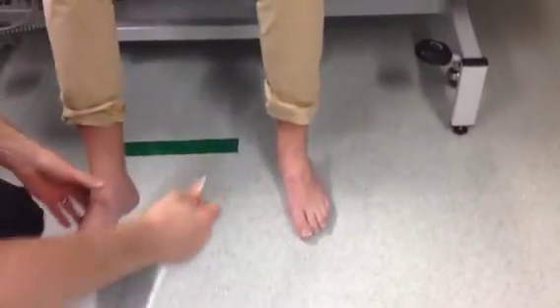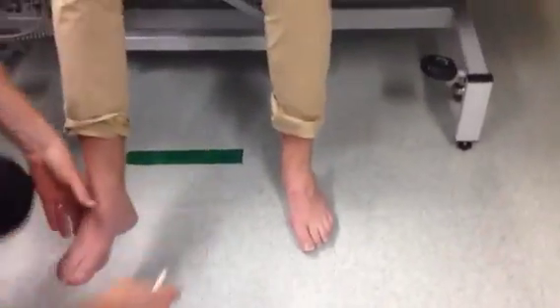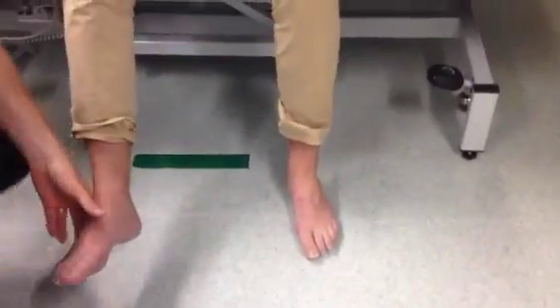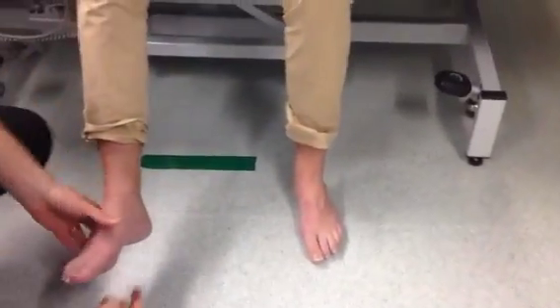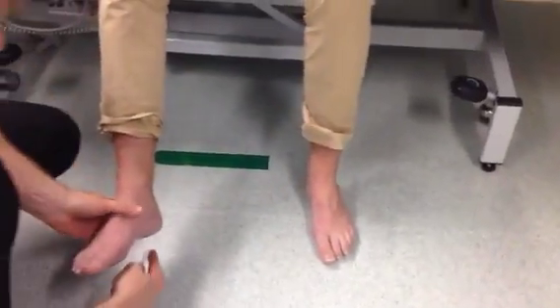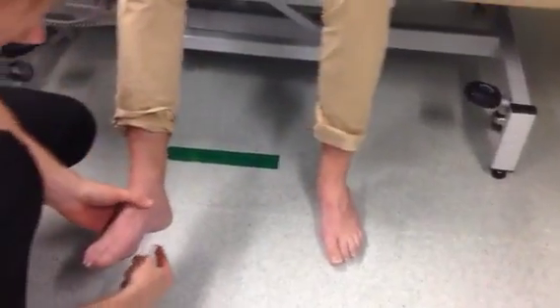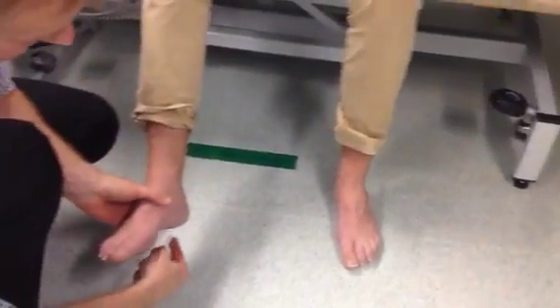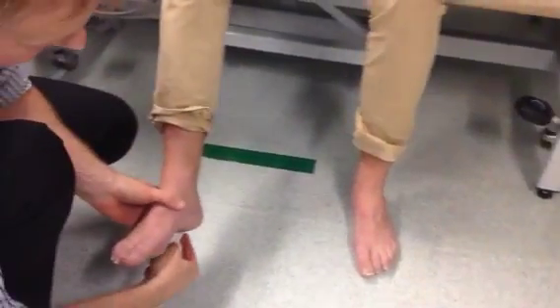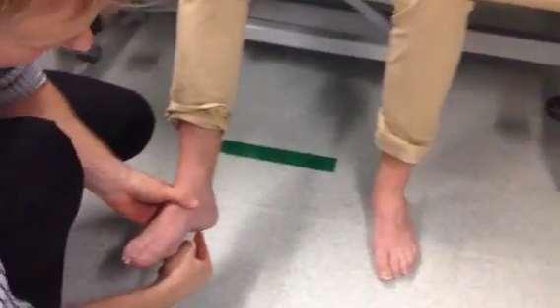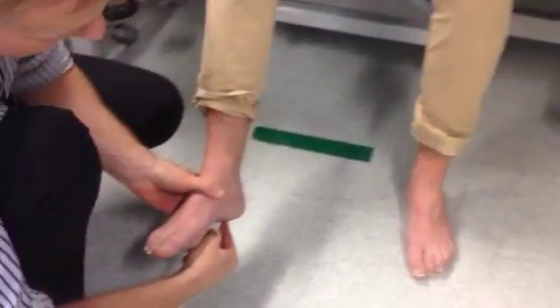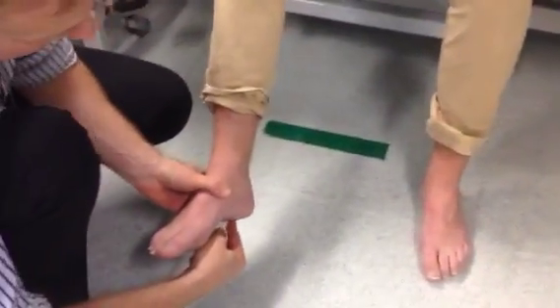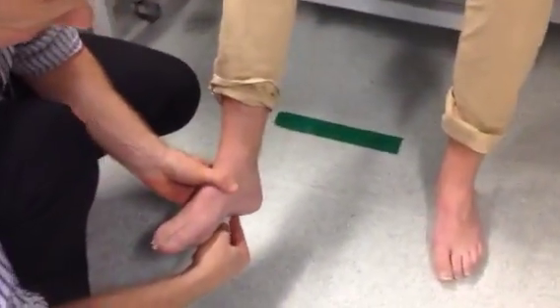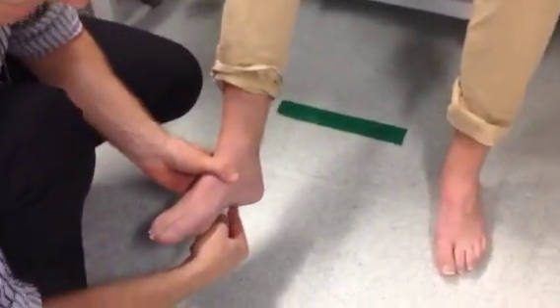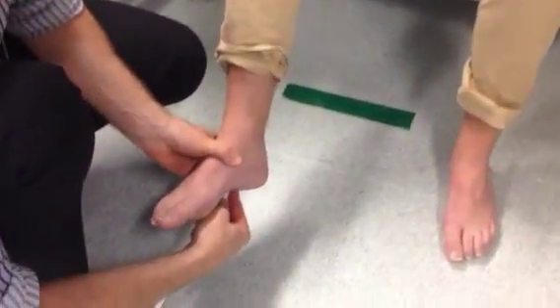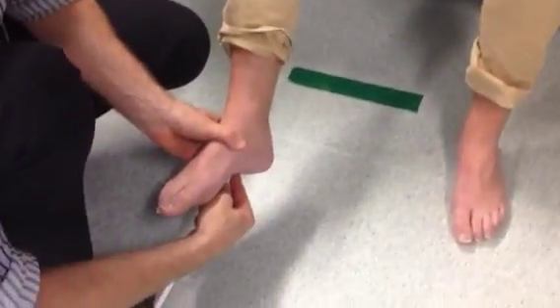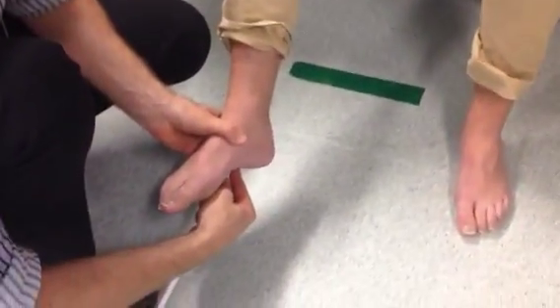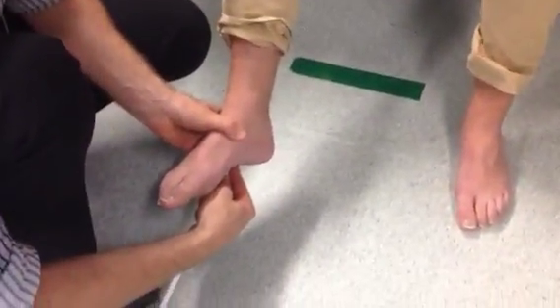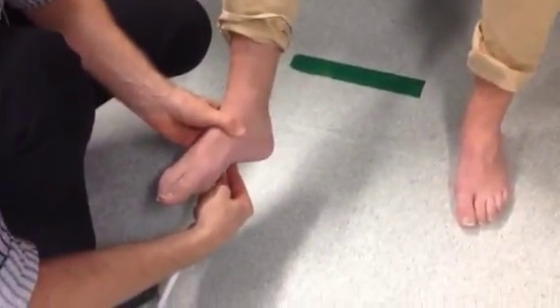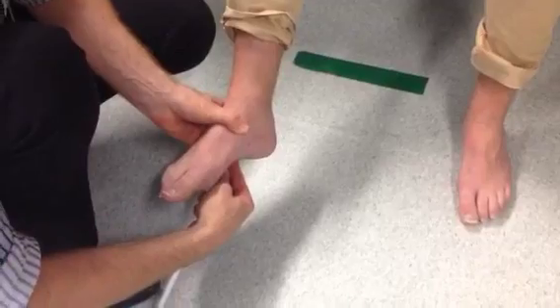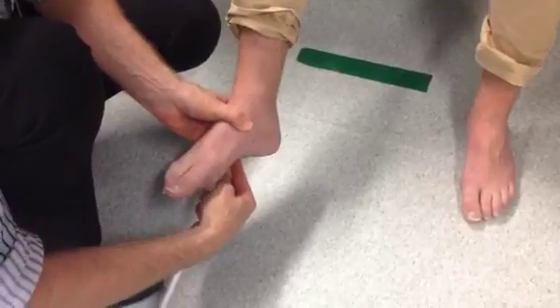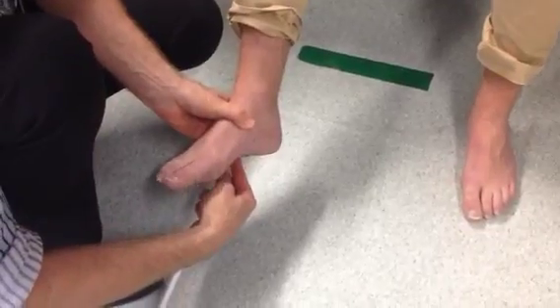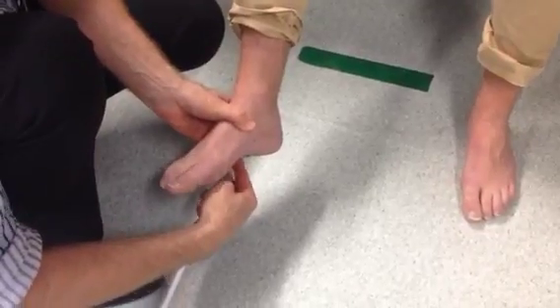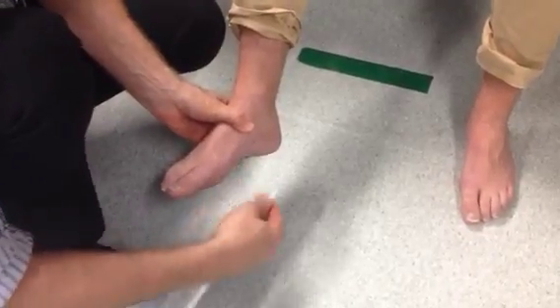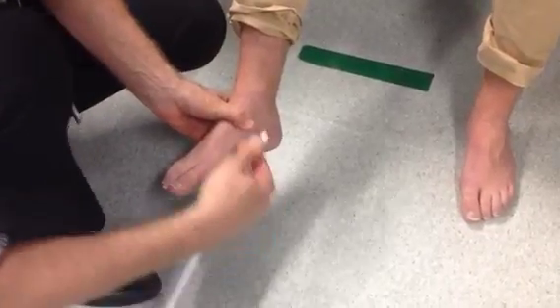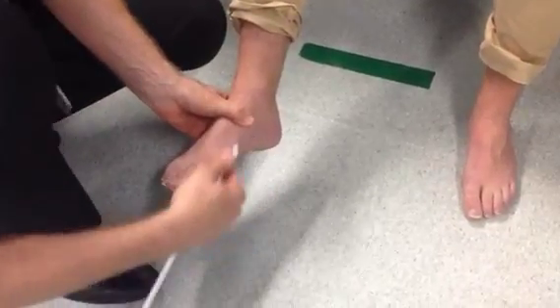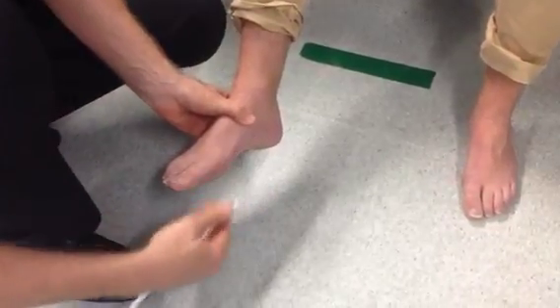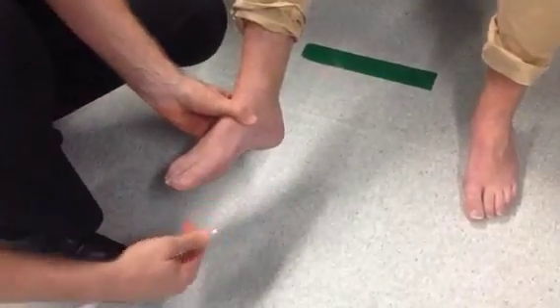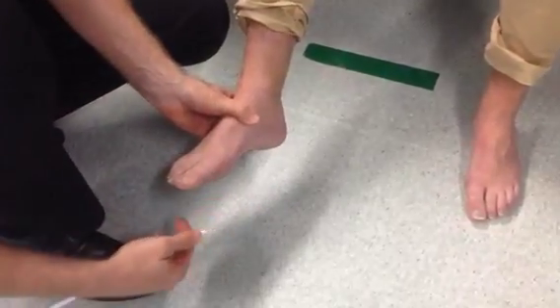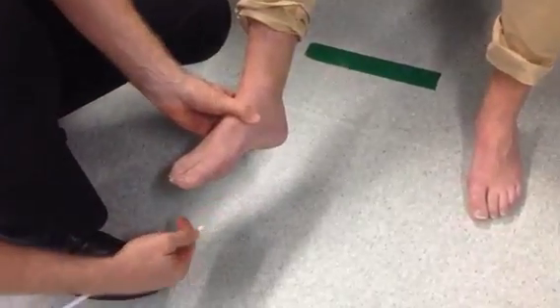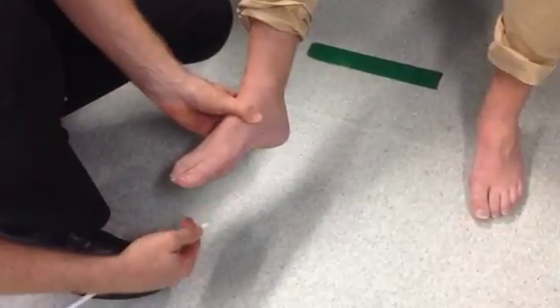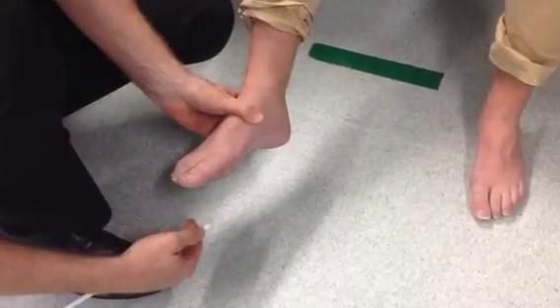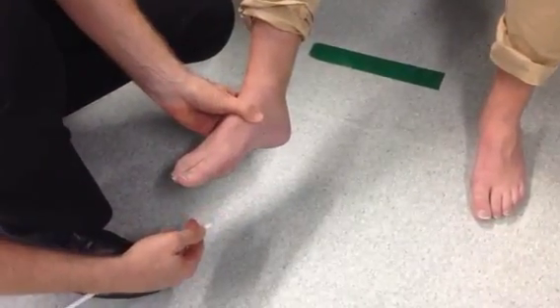Same again here. Firm pressure on the lateral border of the foot, you see the toe going down.